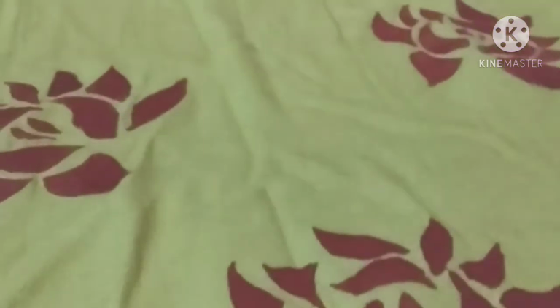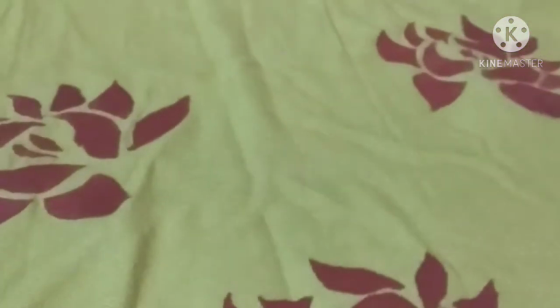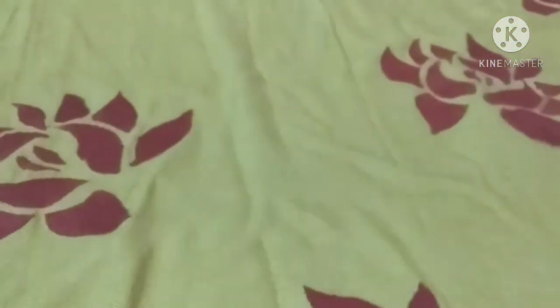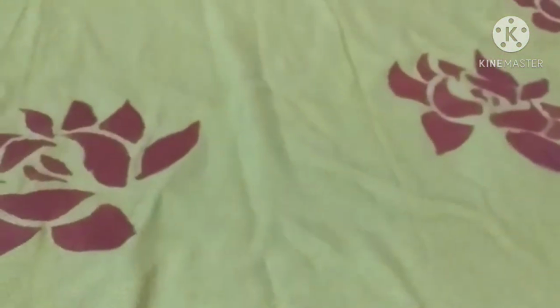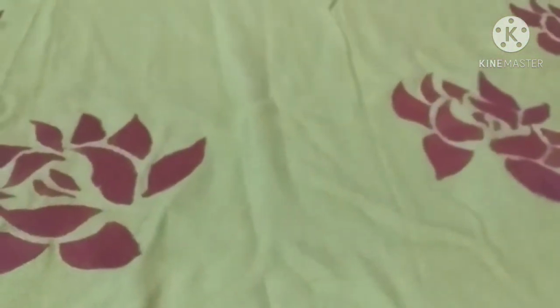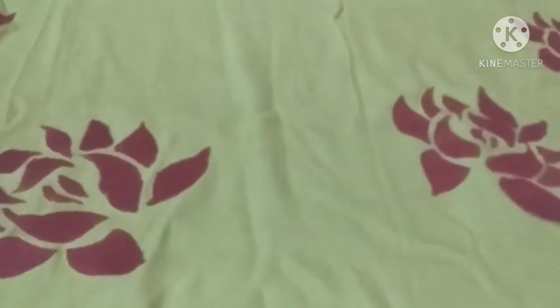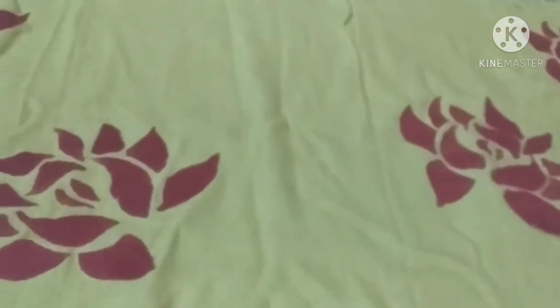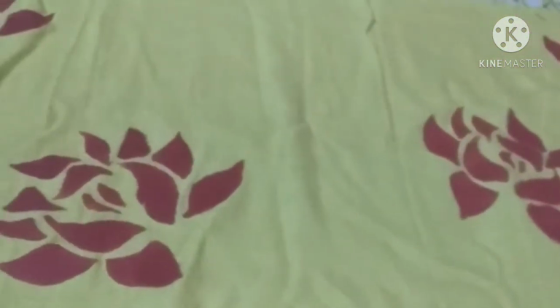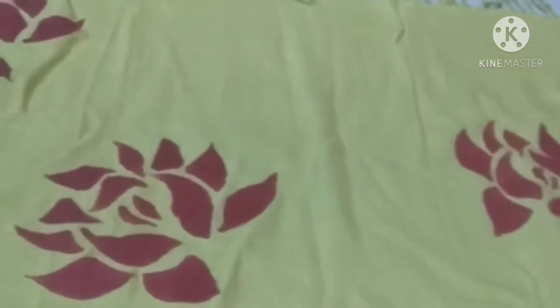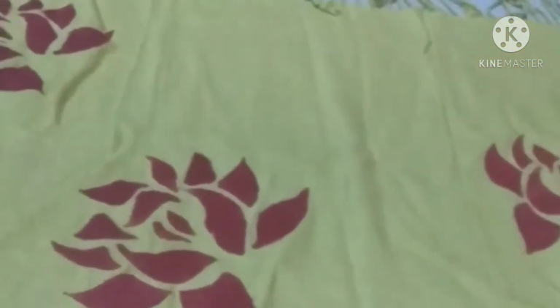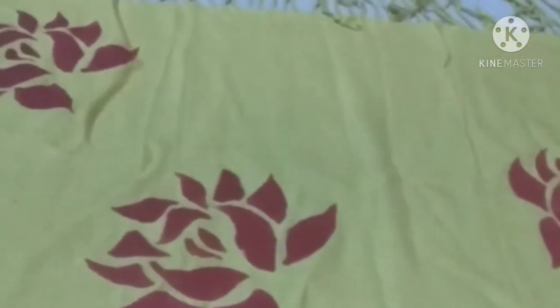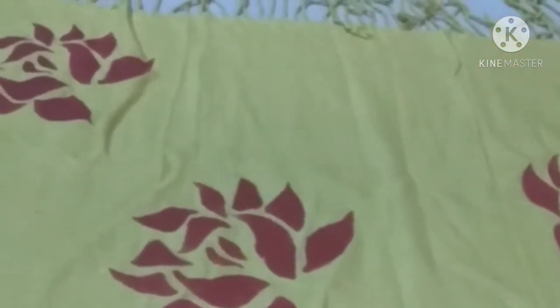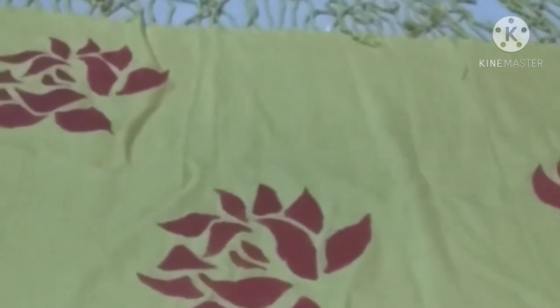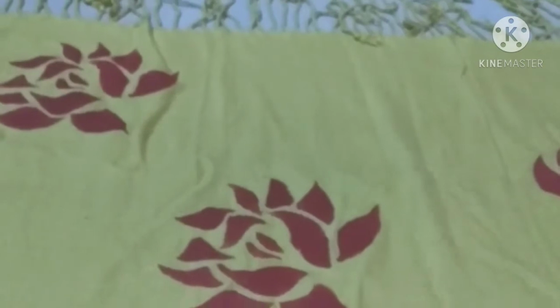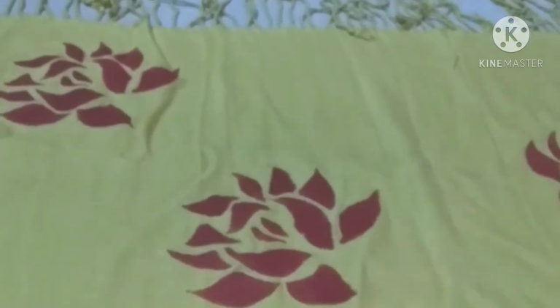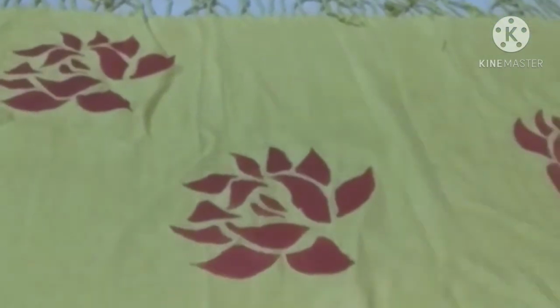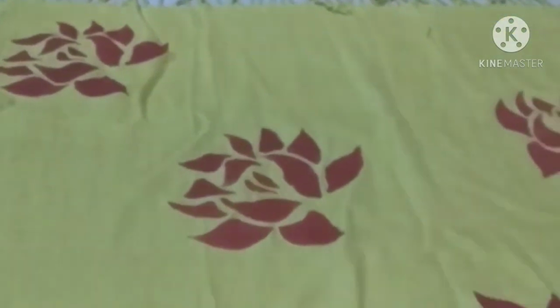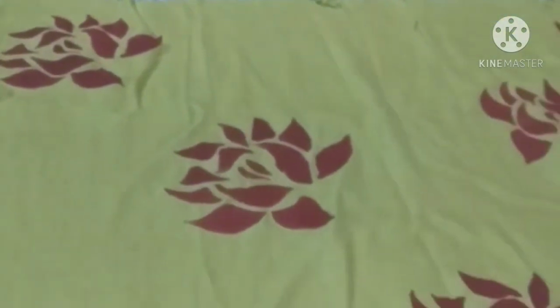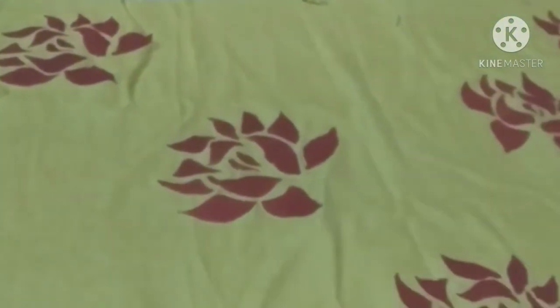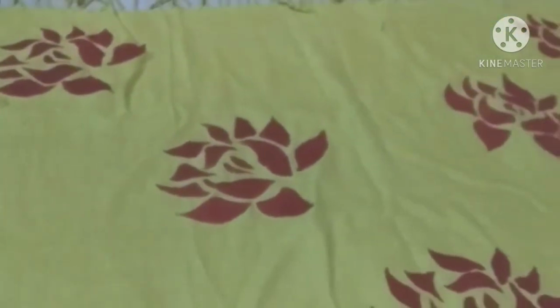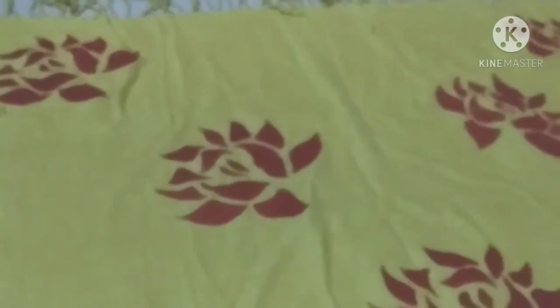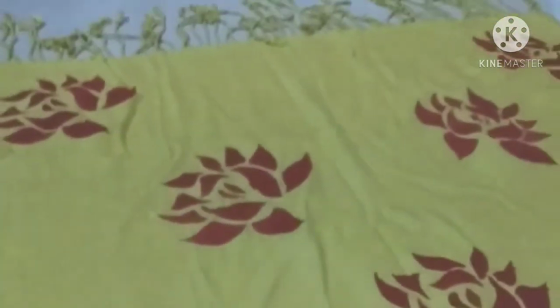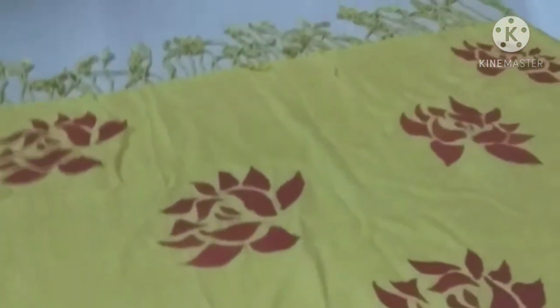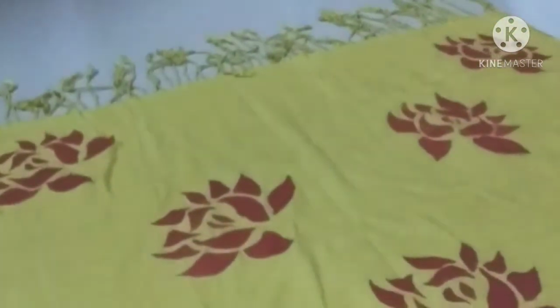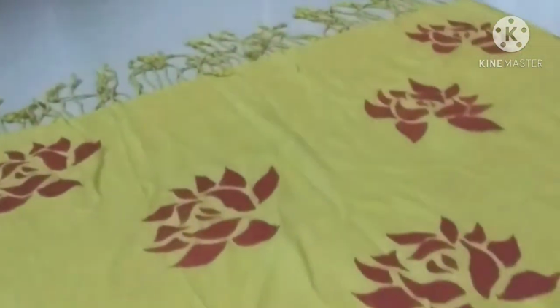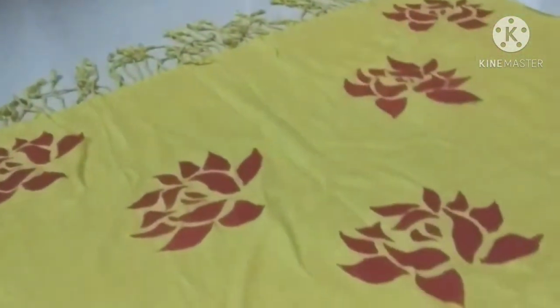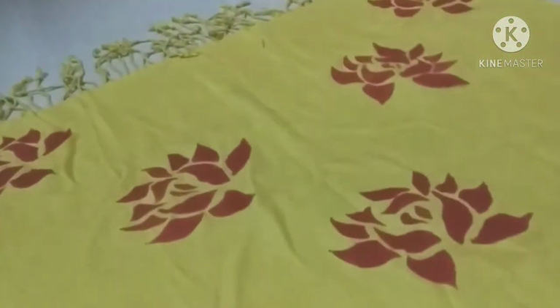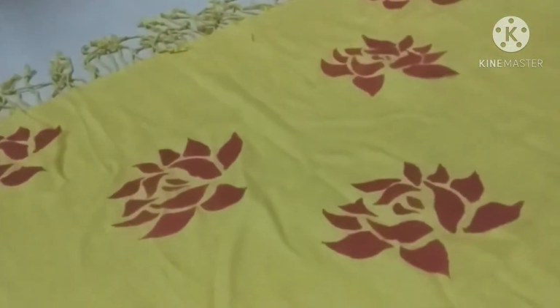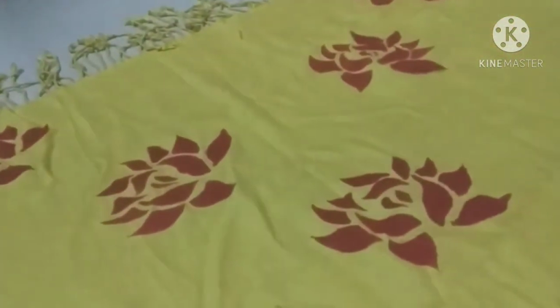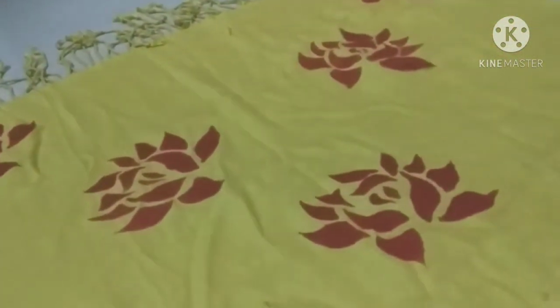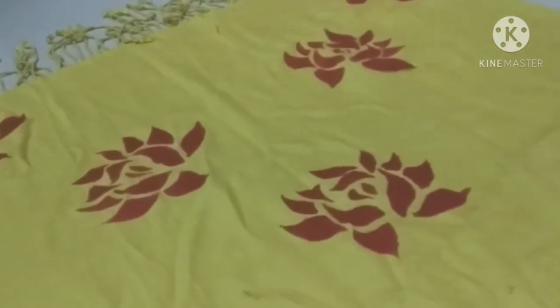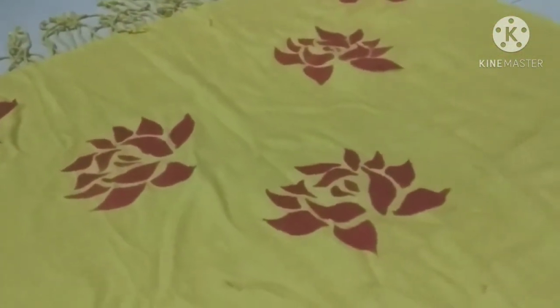So guys, our design is ready! I have done the same design on the opposite side, and this is our hand-printed shawl, ready!